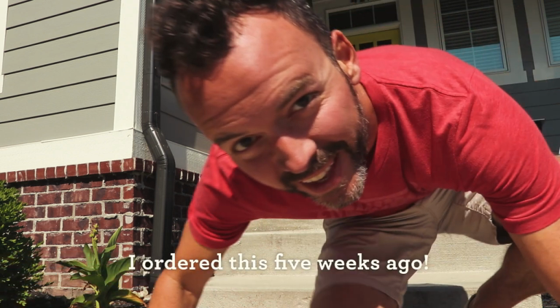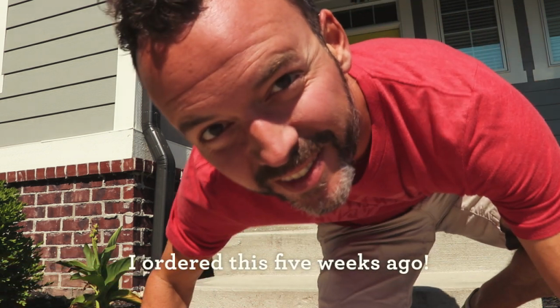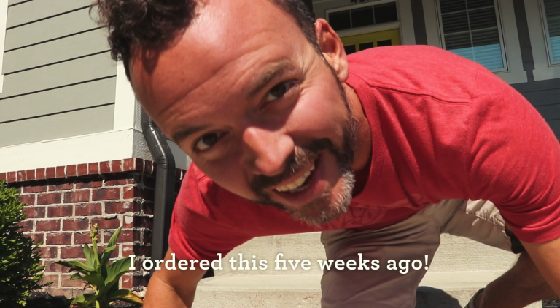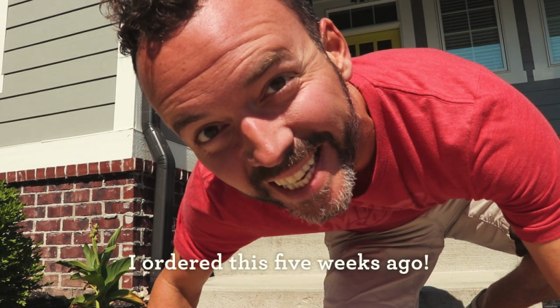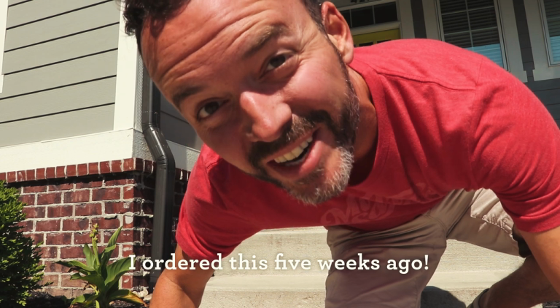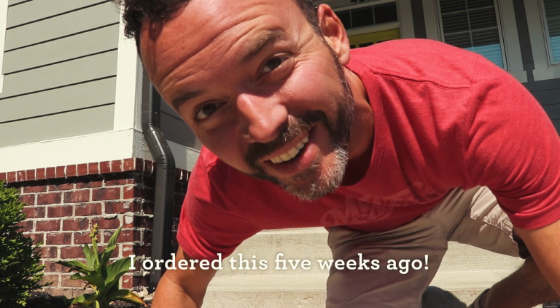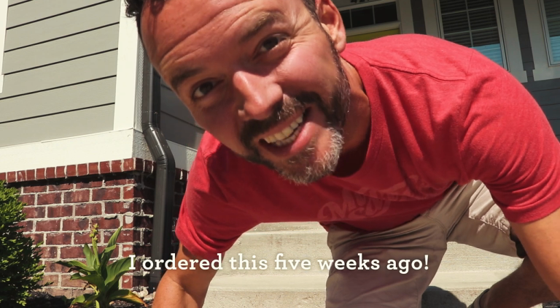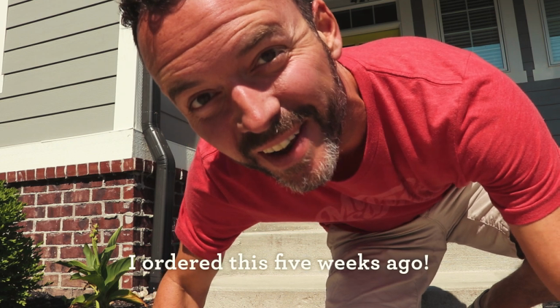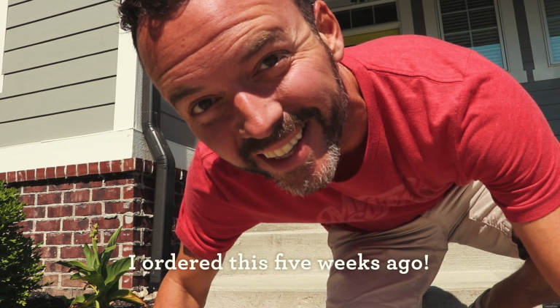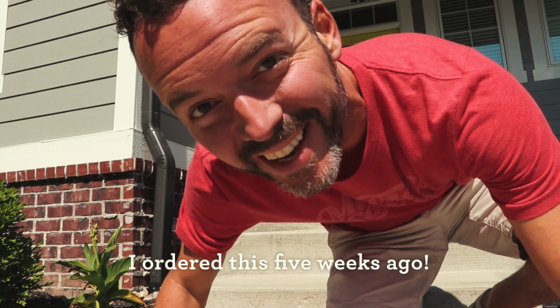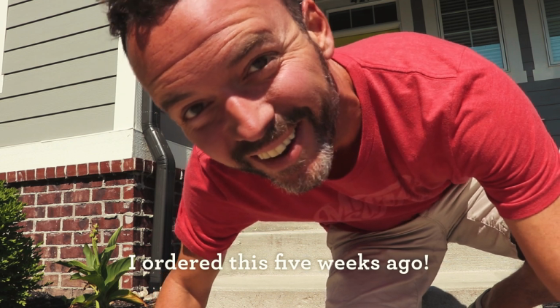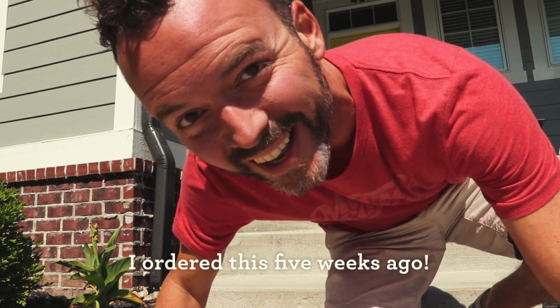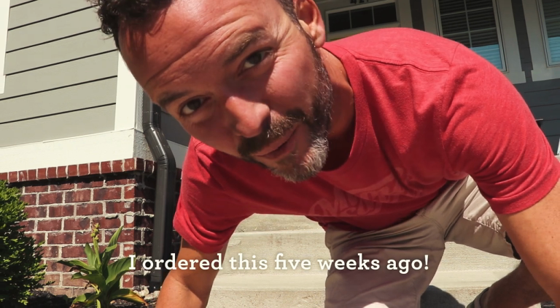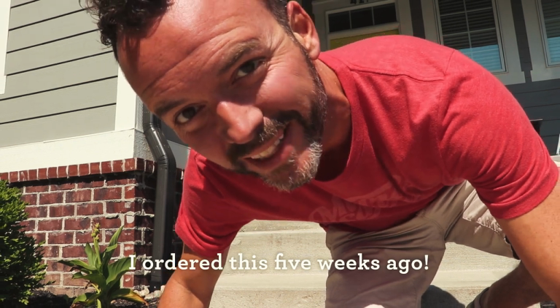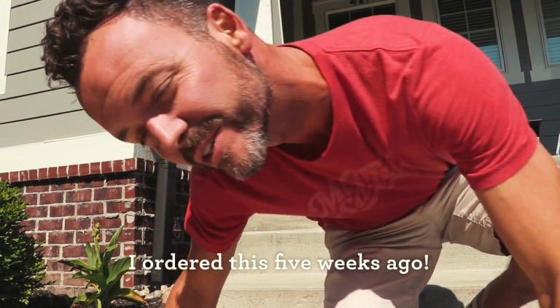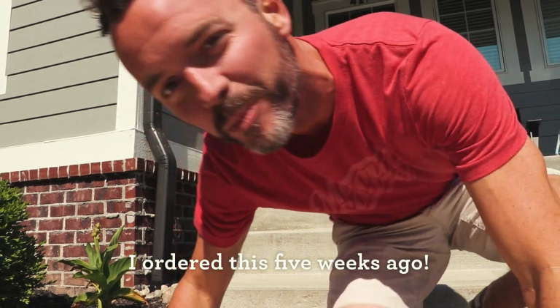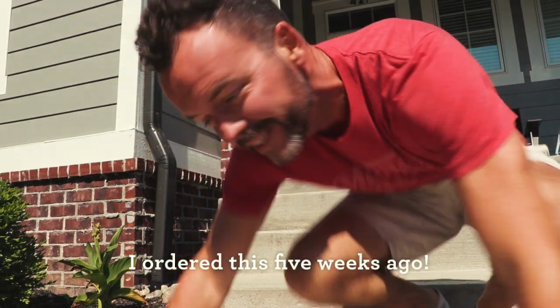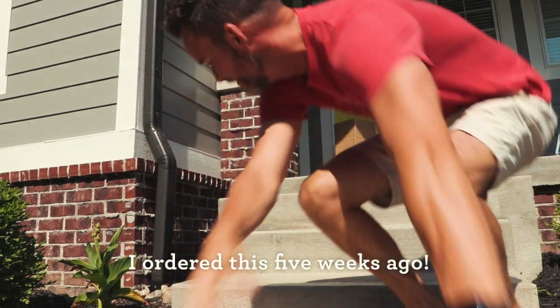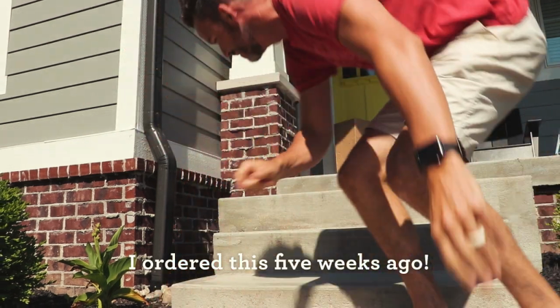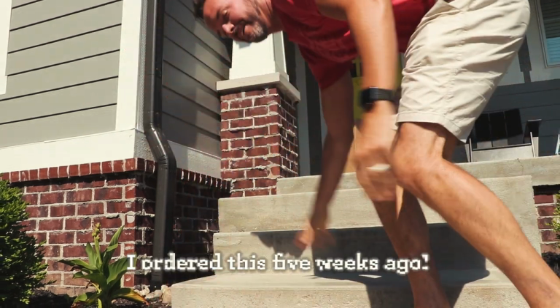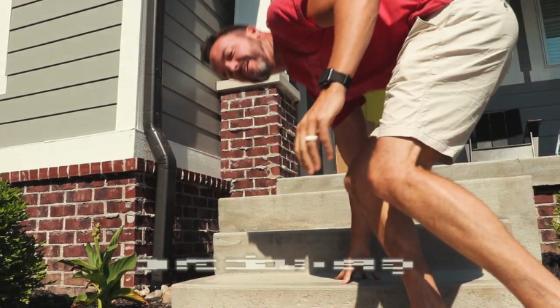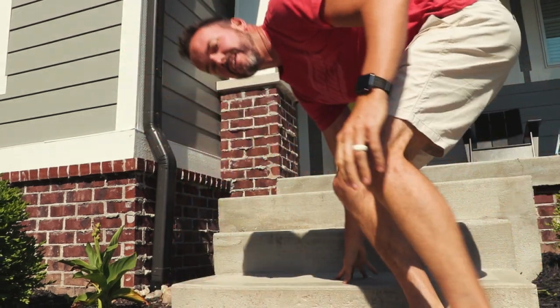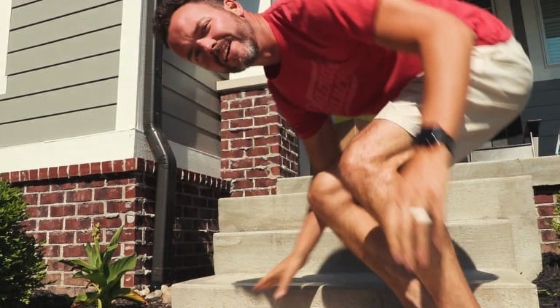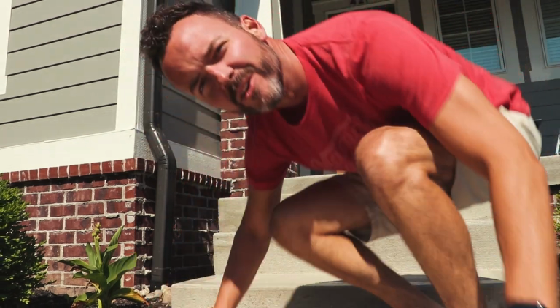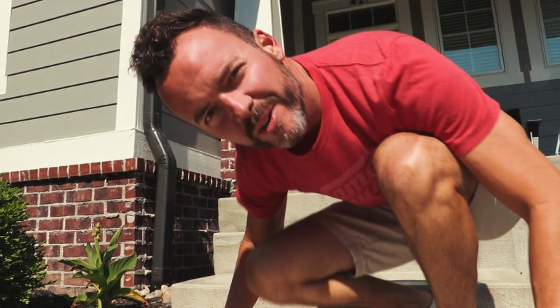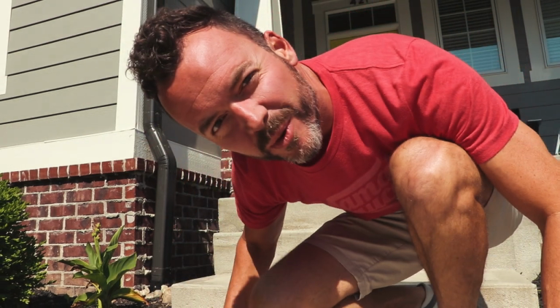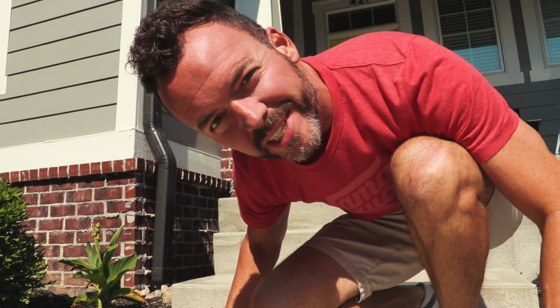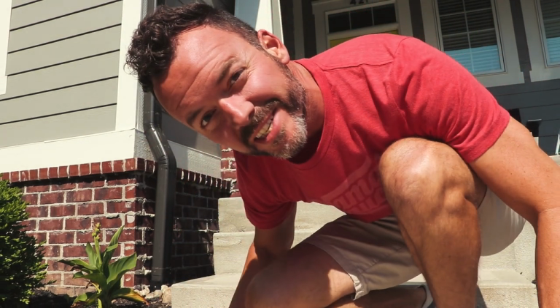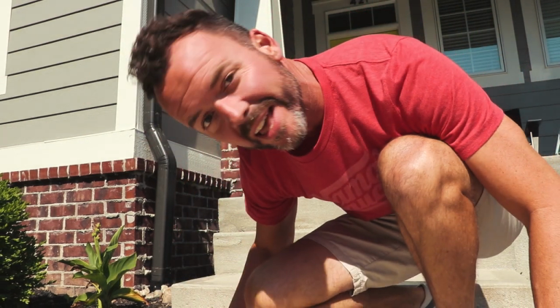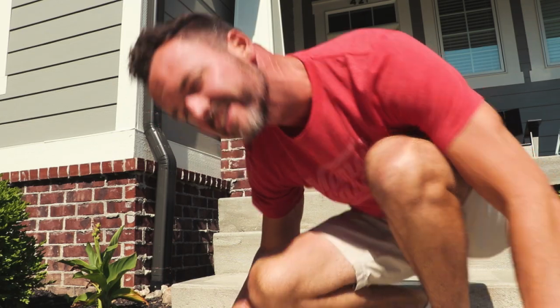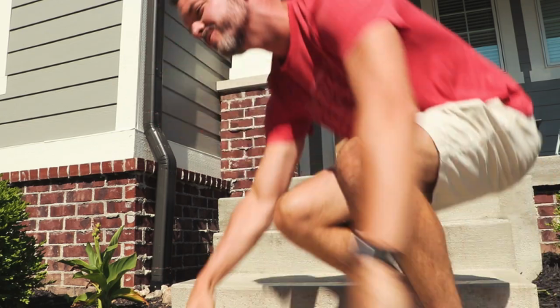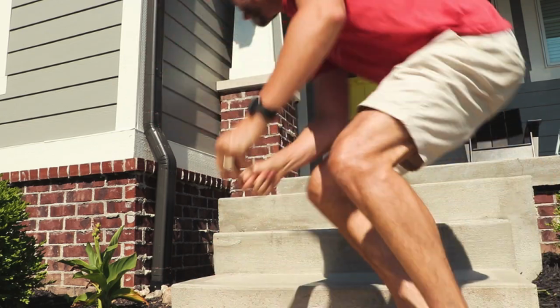It's finally here! I can't wait. Let's go open it. You don't even know what this is yet — let's go see.